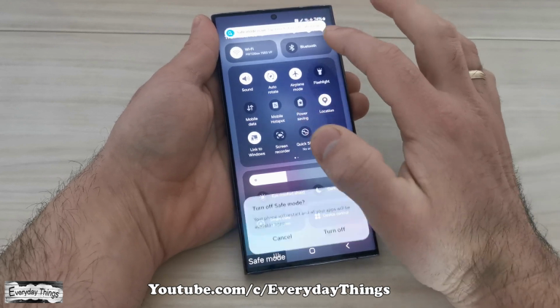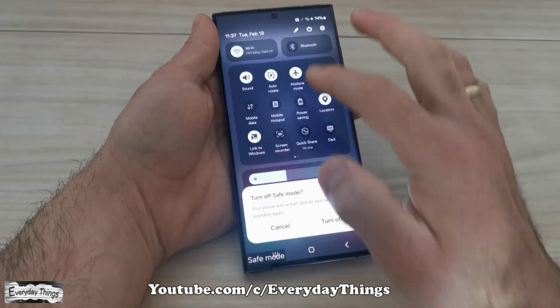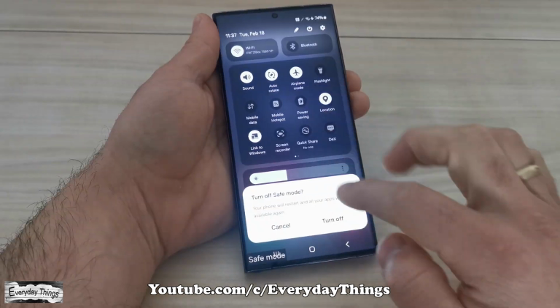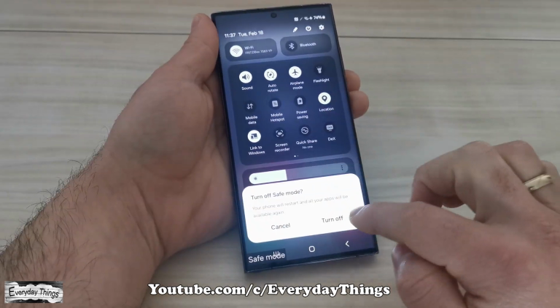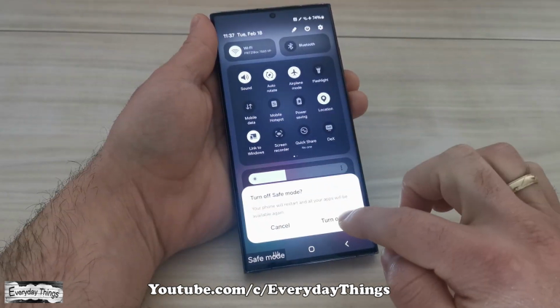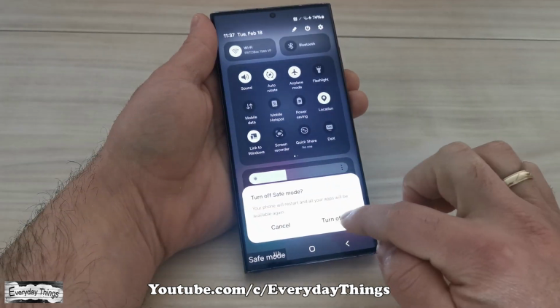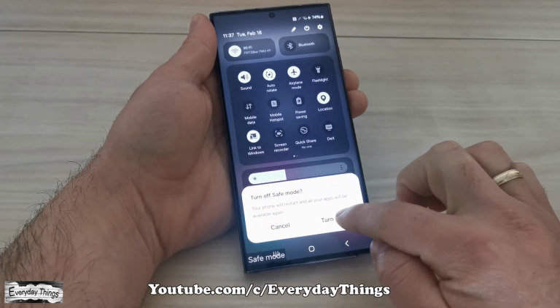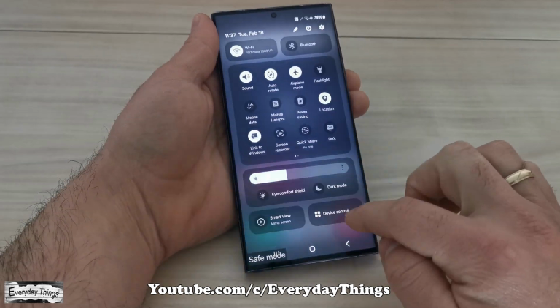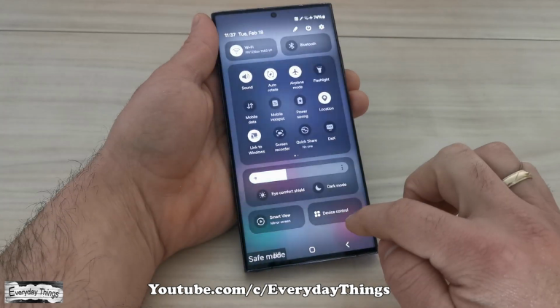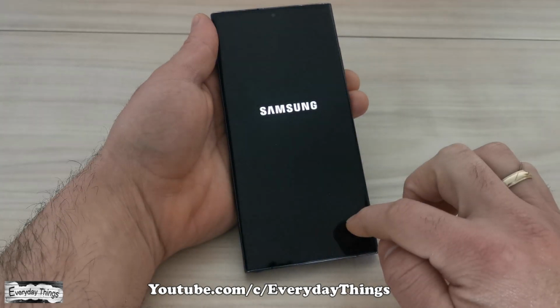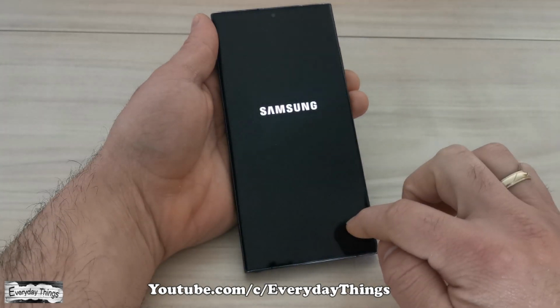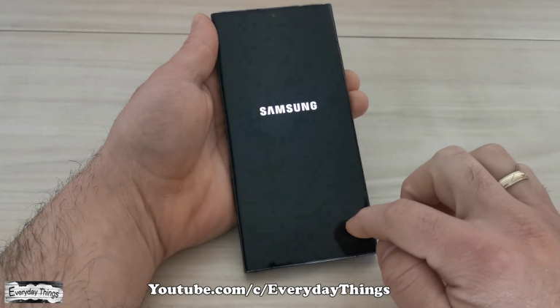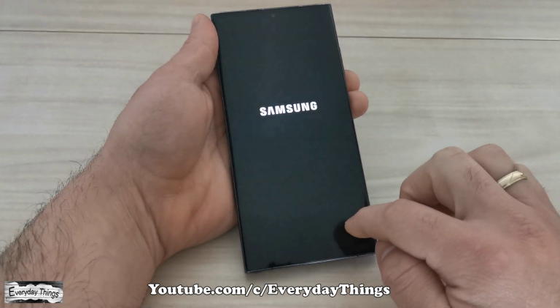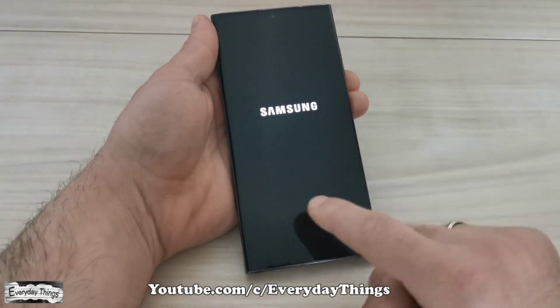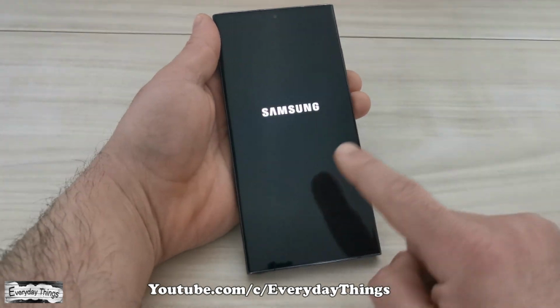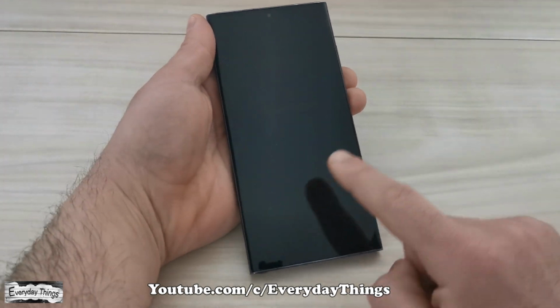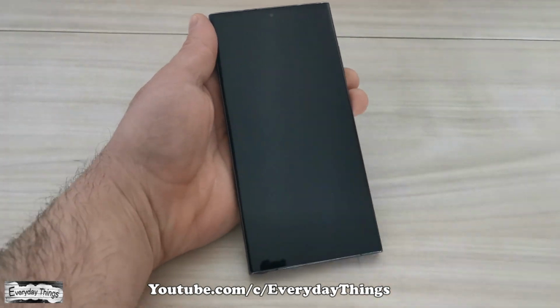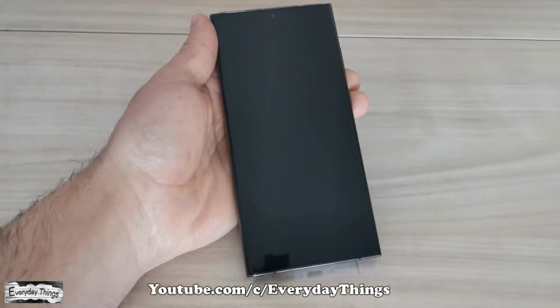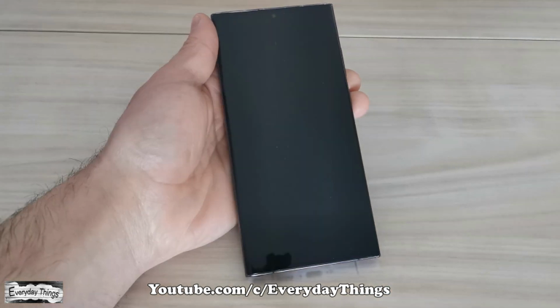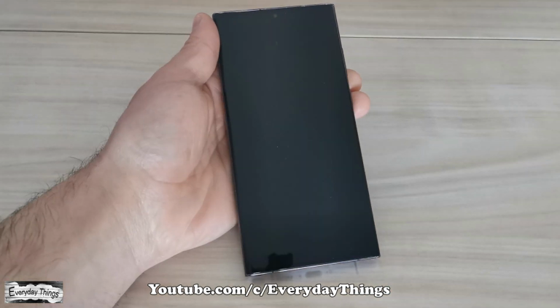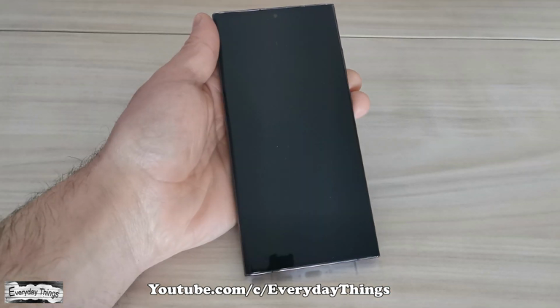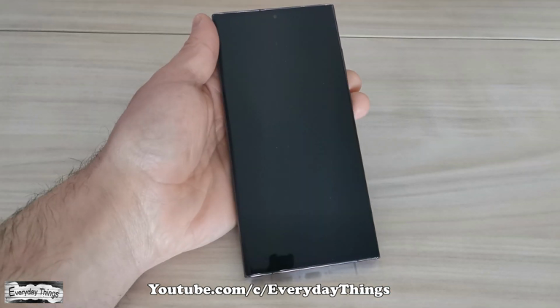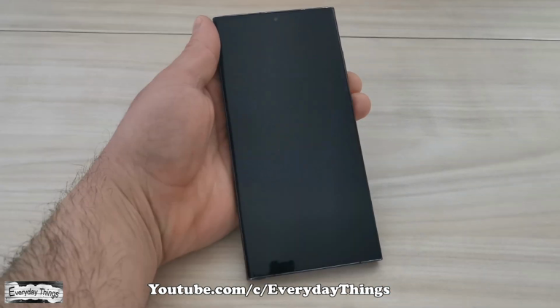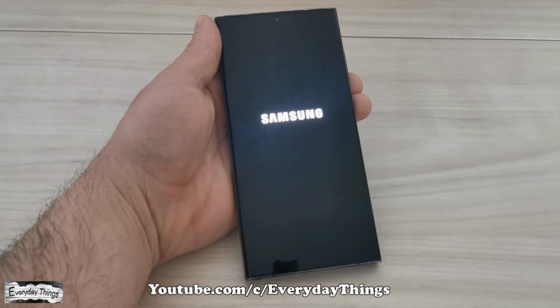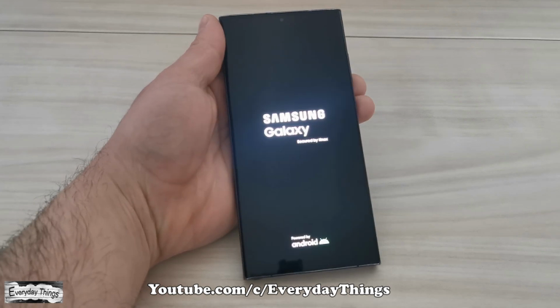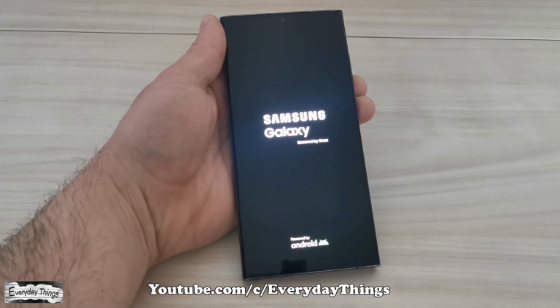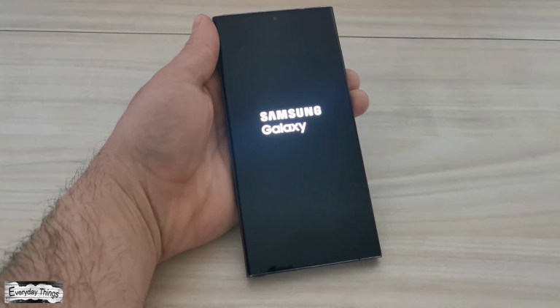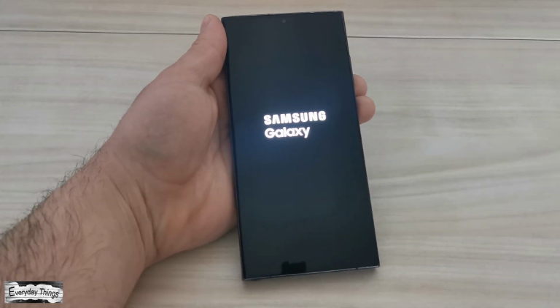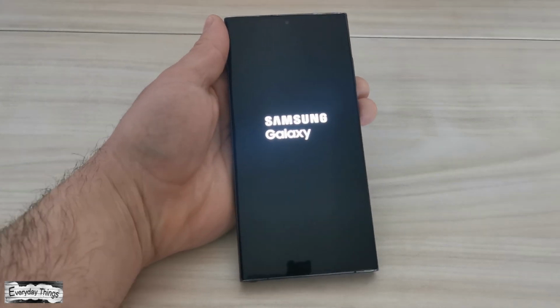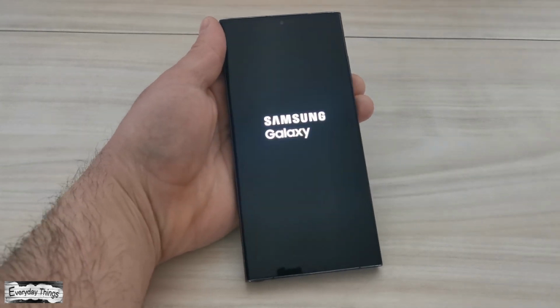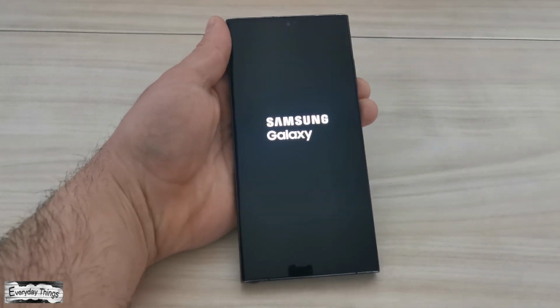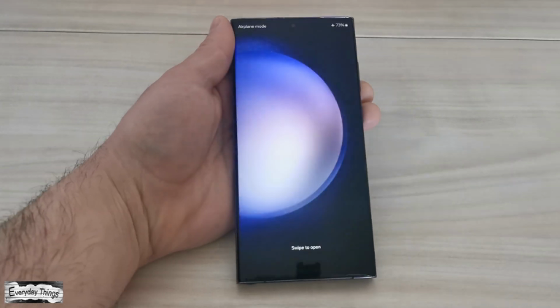Then, if you want to turn off safe mode, simply restart your phone and it will turn off safe mode.